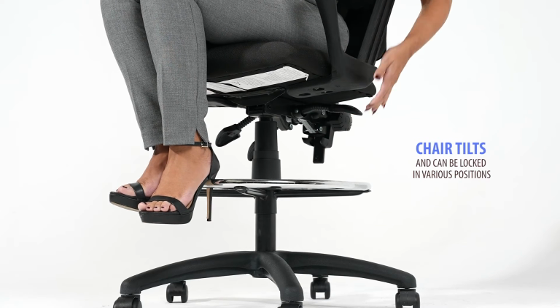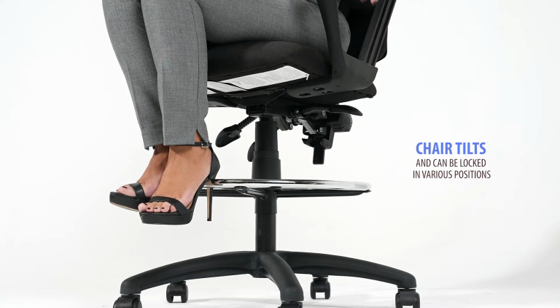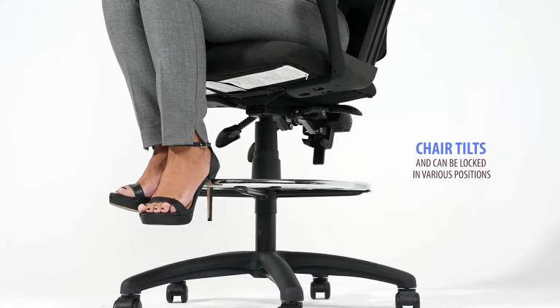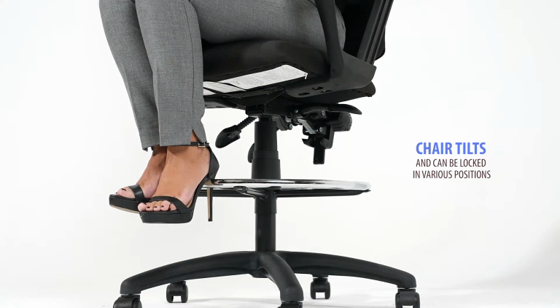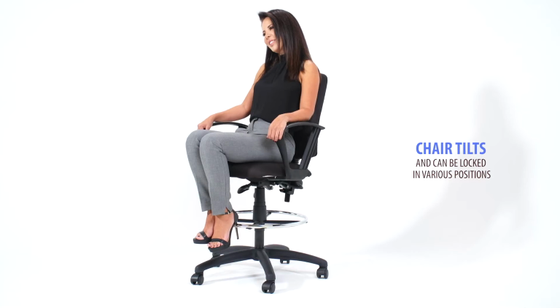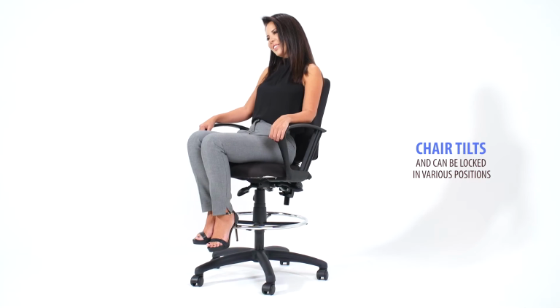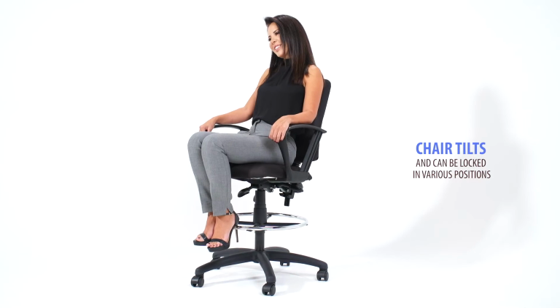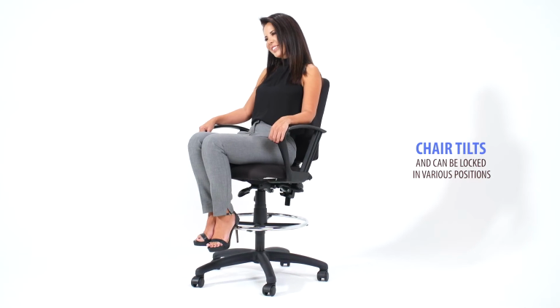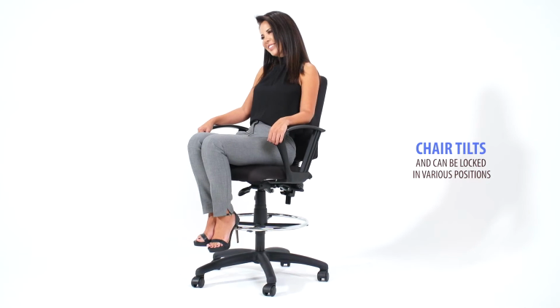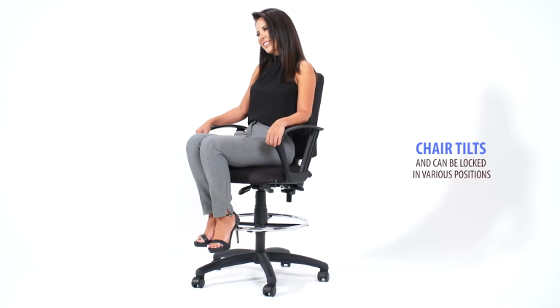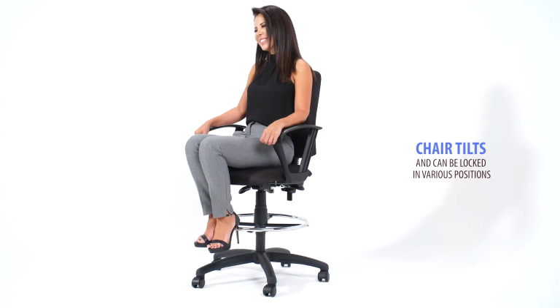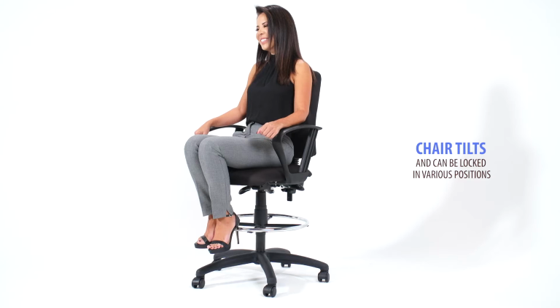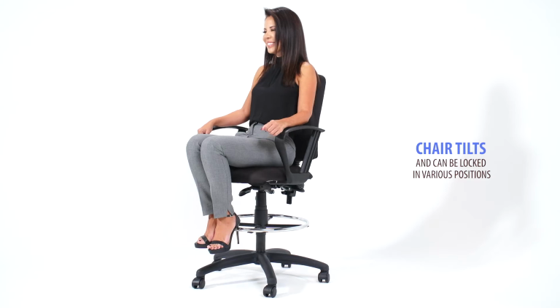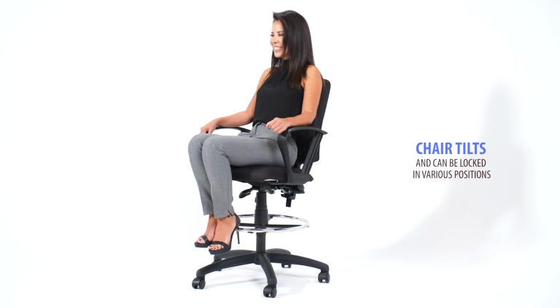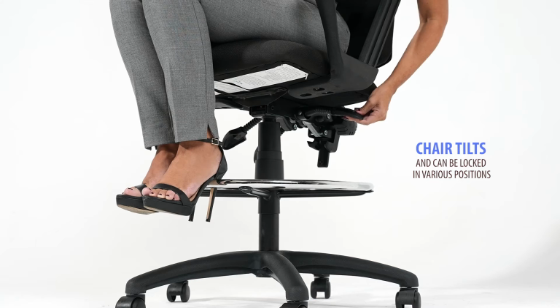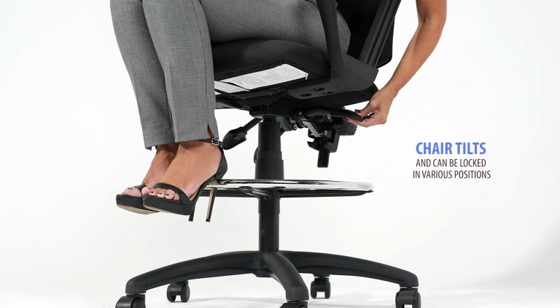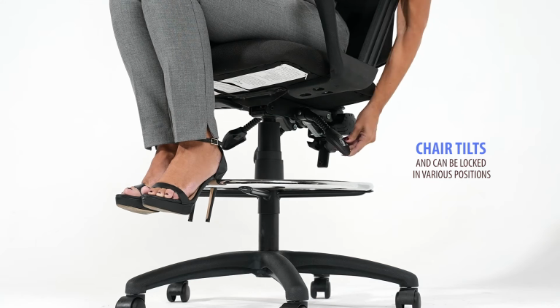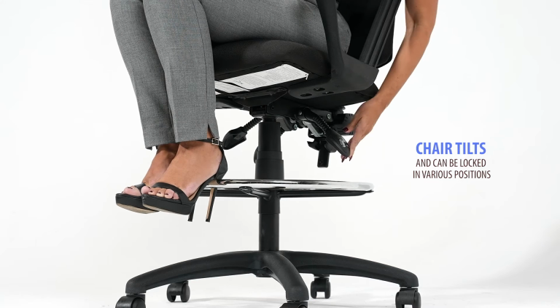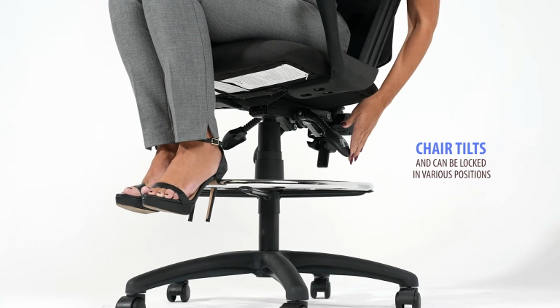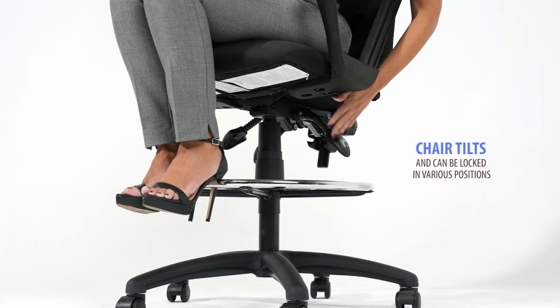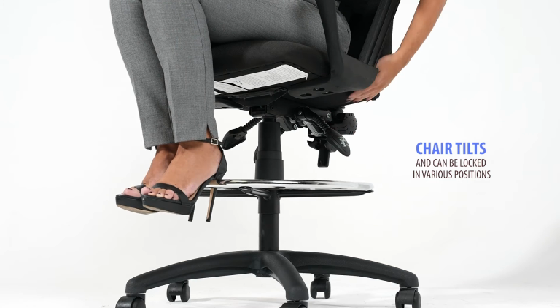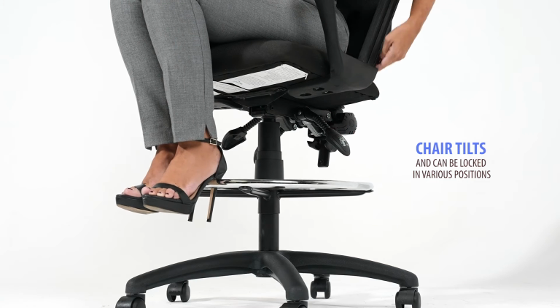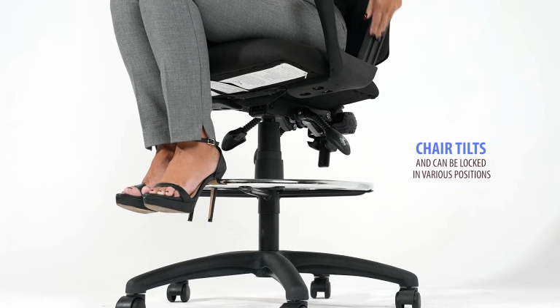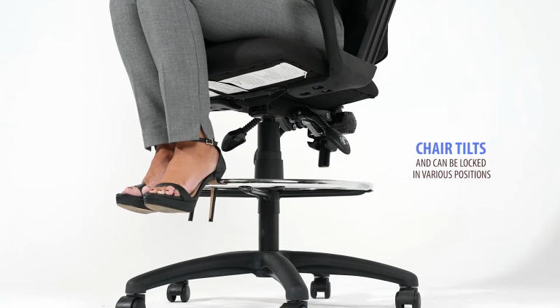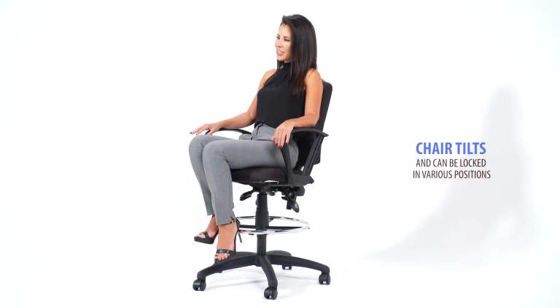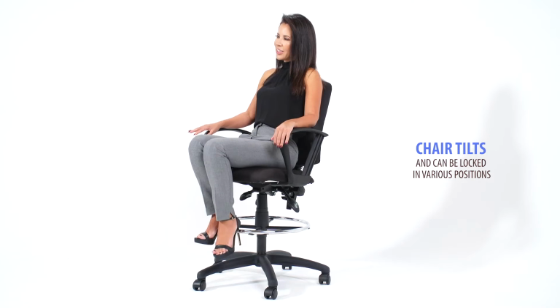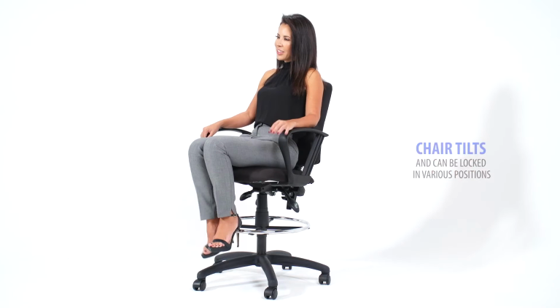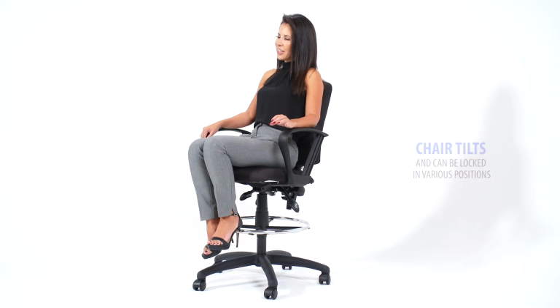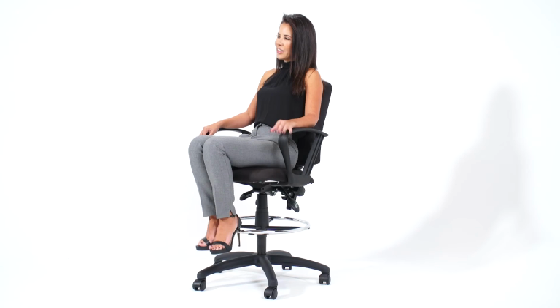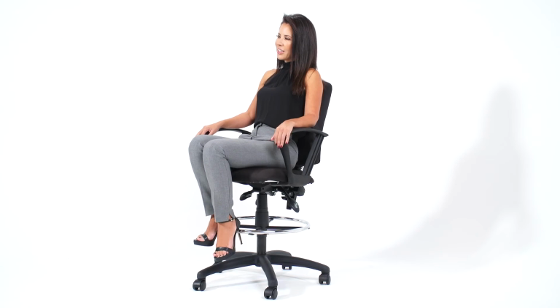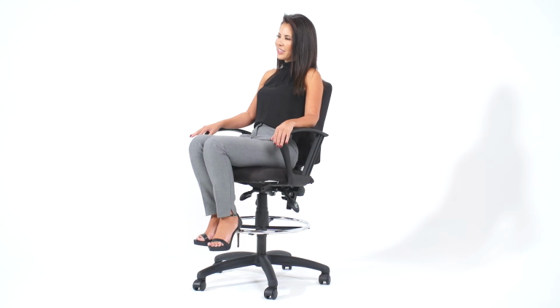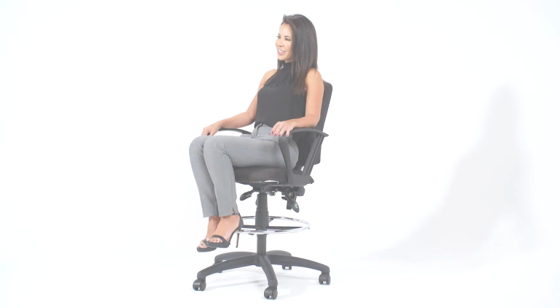Pull the third paddle up to allow the chair to tilt. Push the handle down to lock the chair throughout the tilt range.